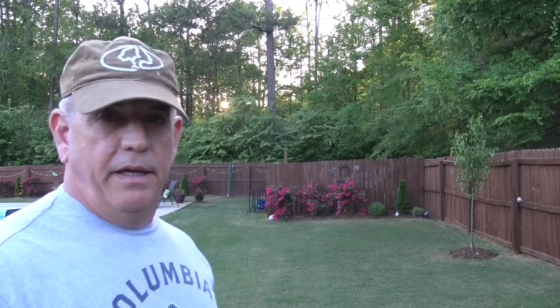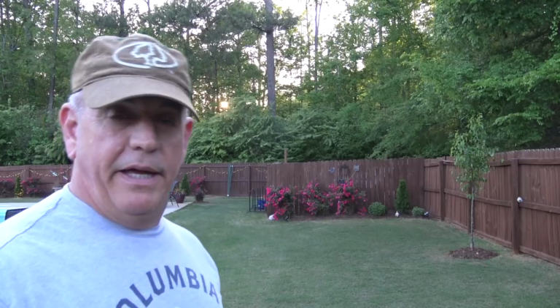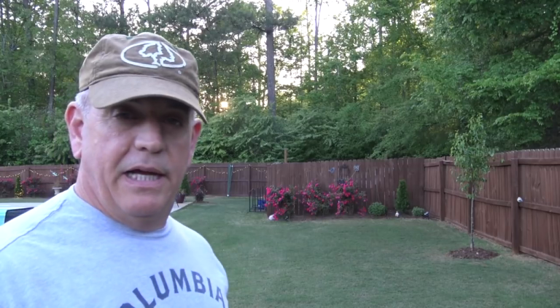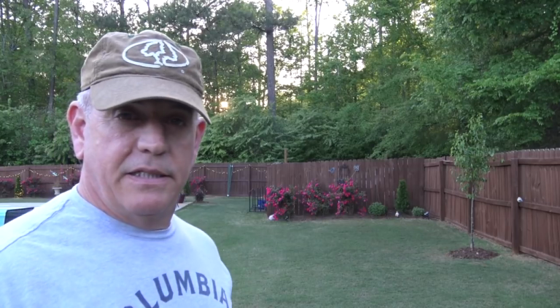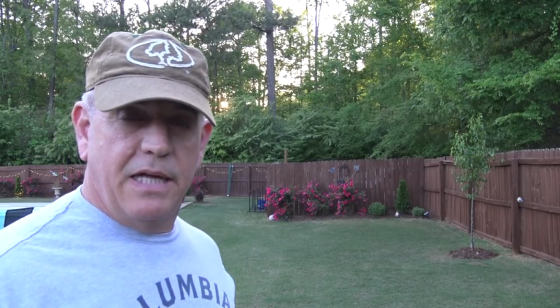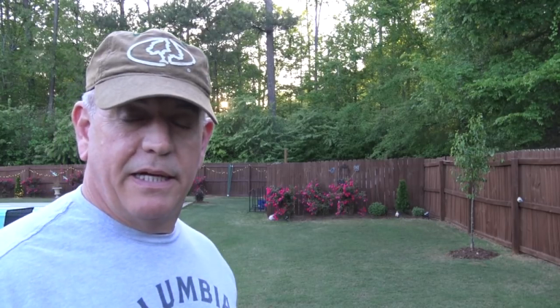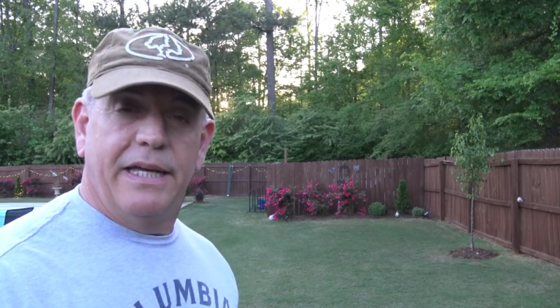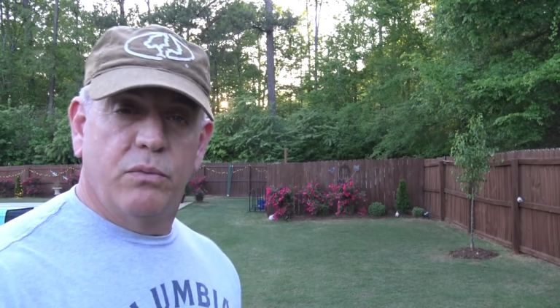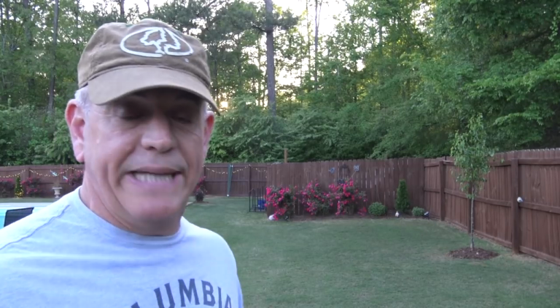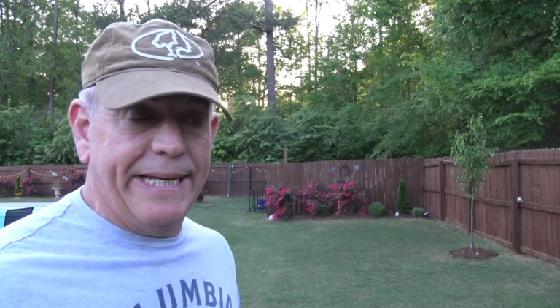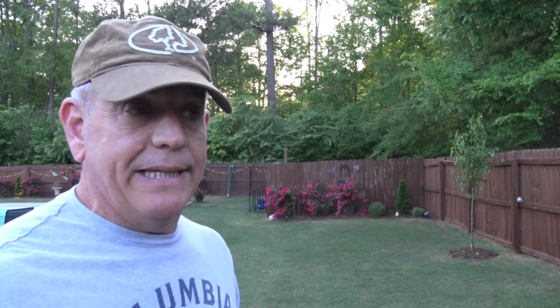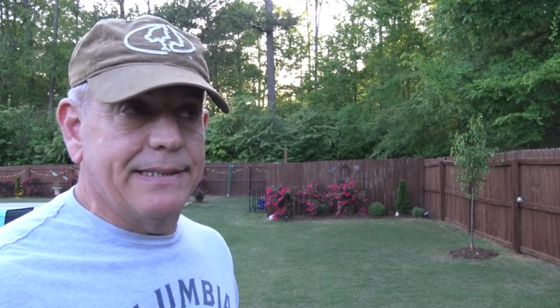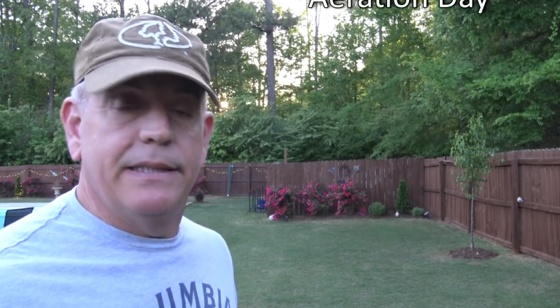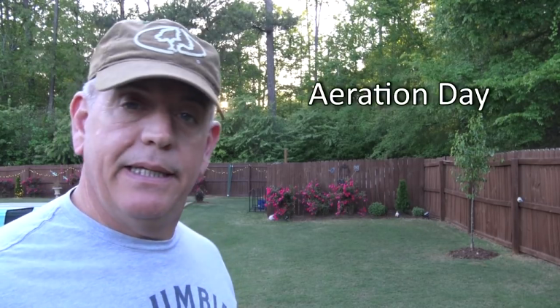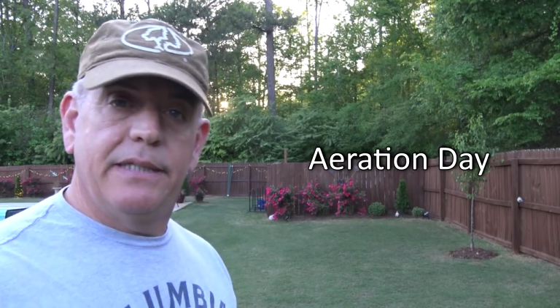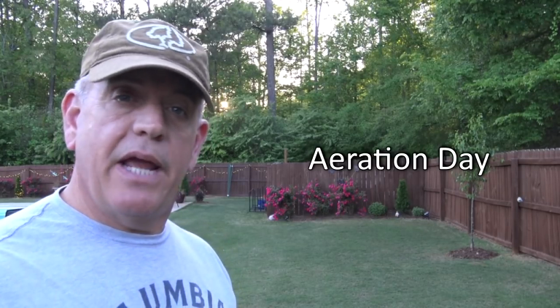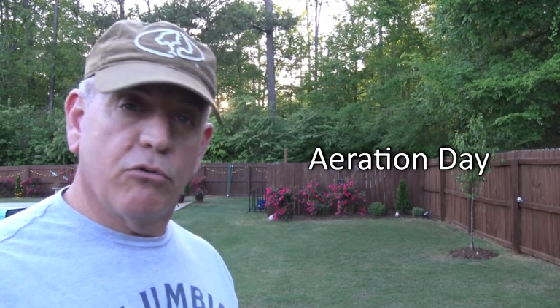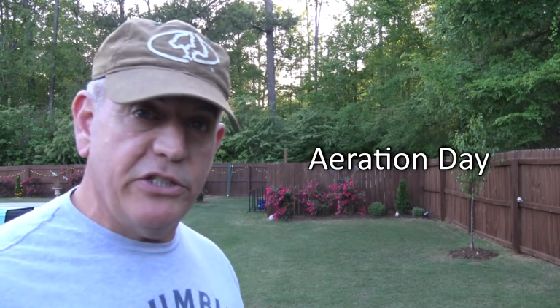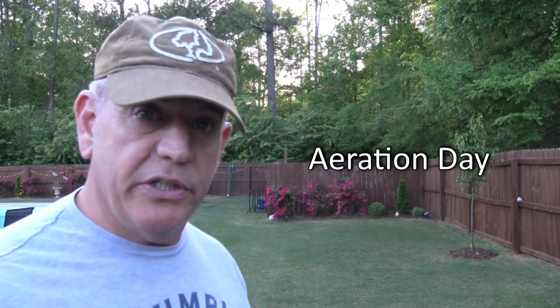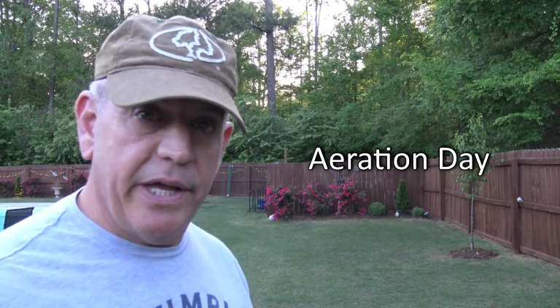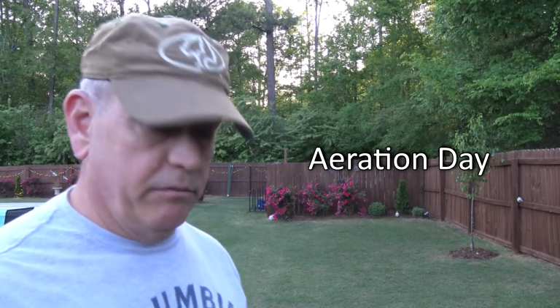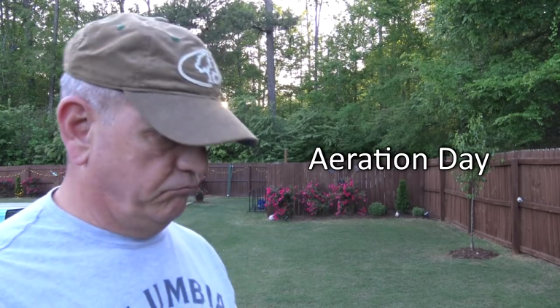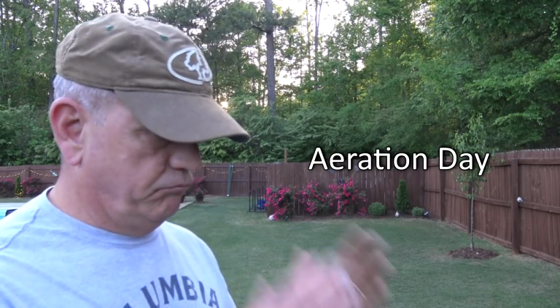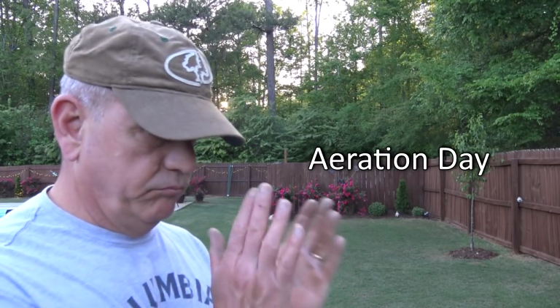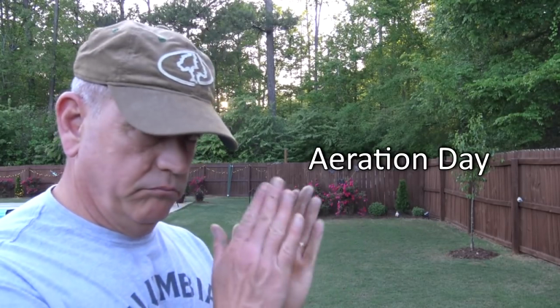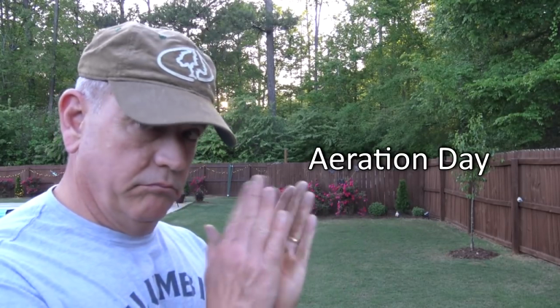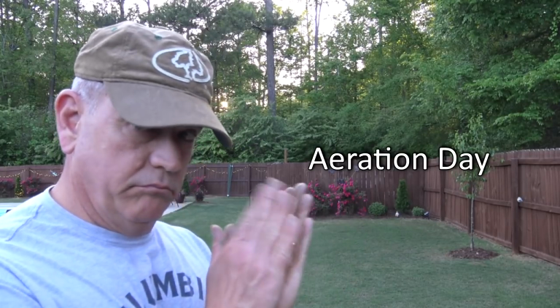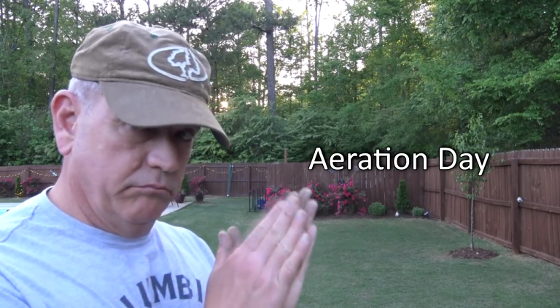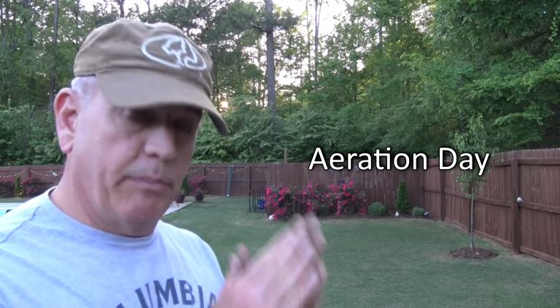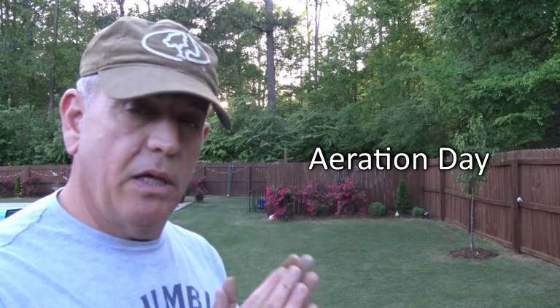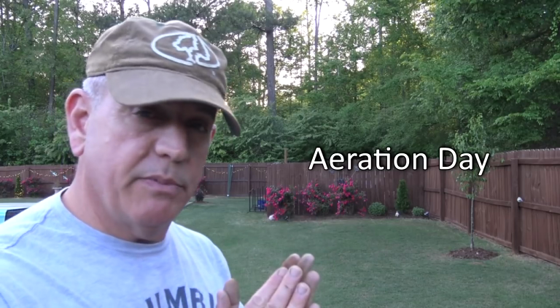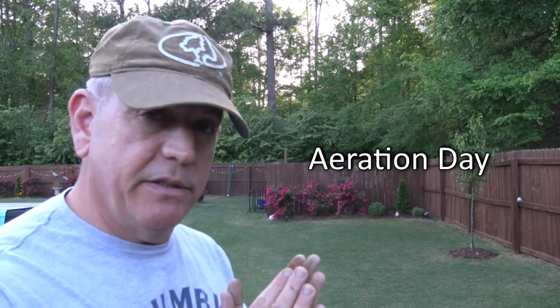Hey guys, it's Doc and guess what day it is? It is aeration day. Applause please.